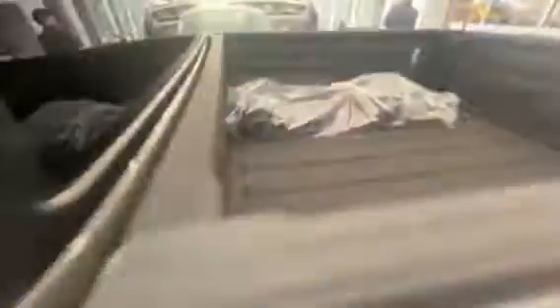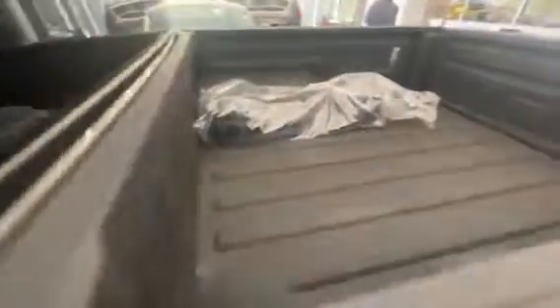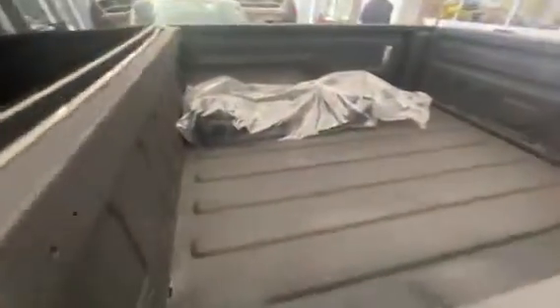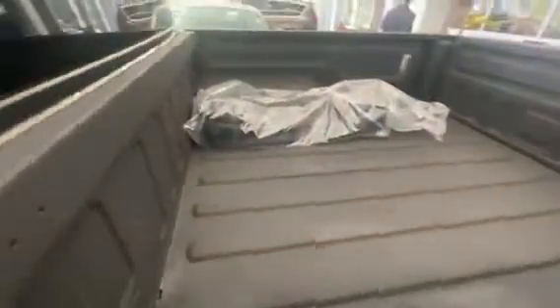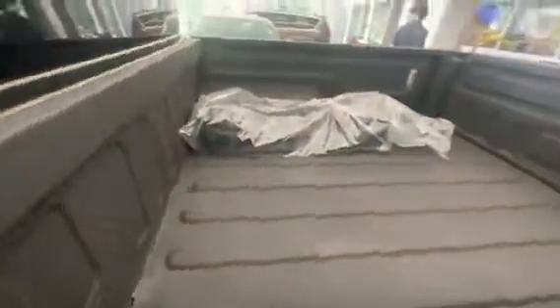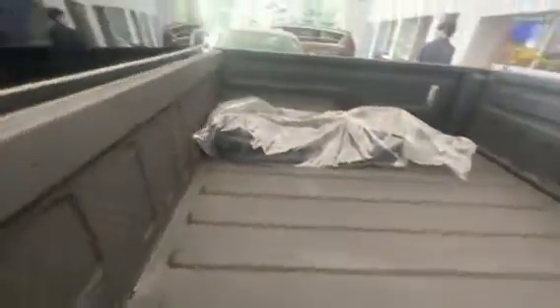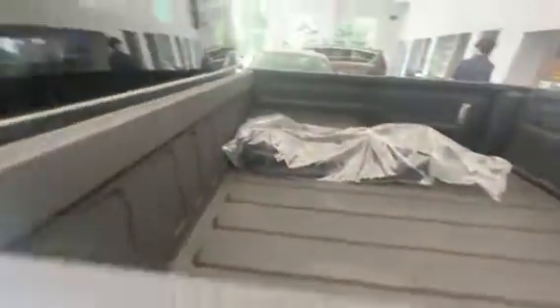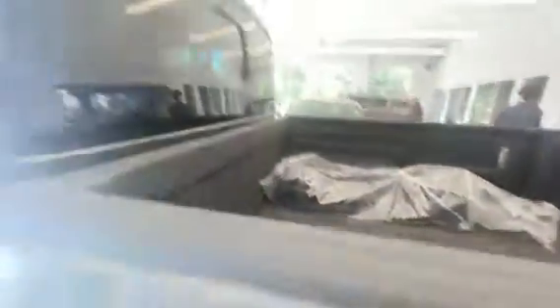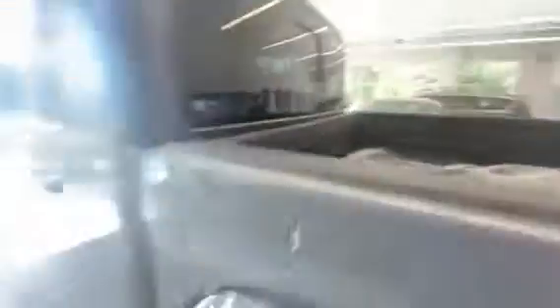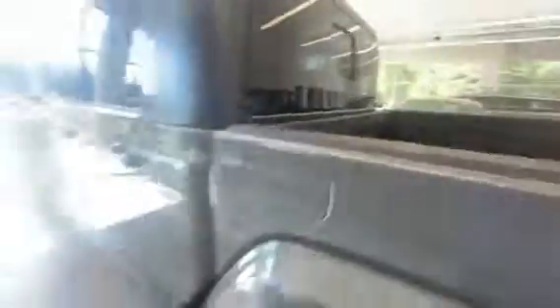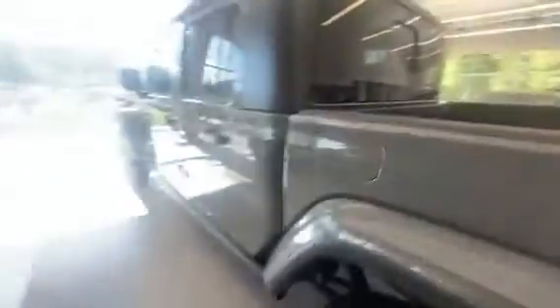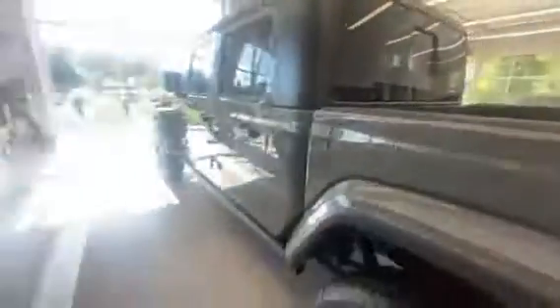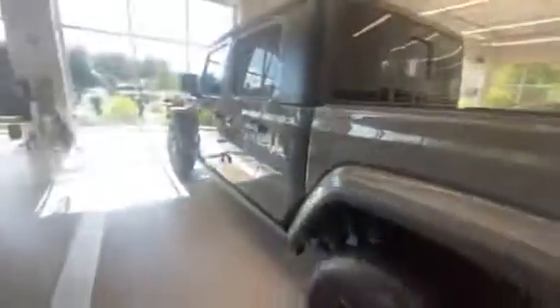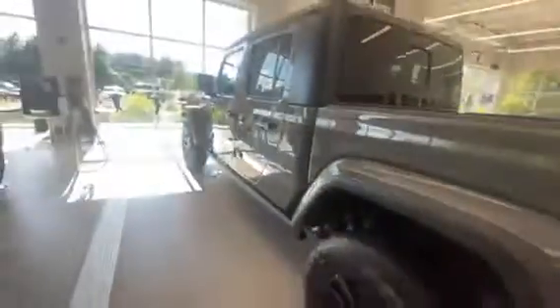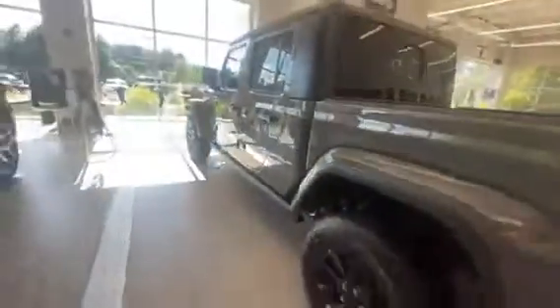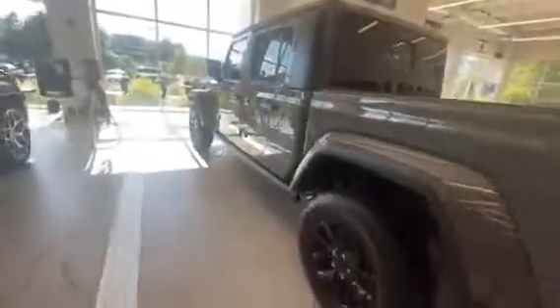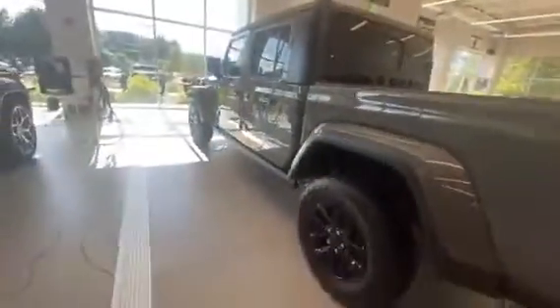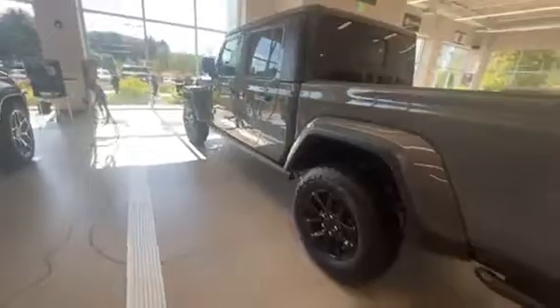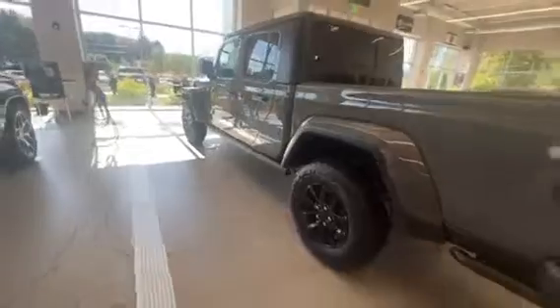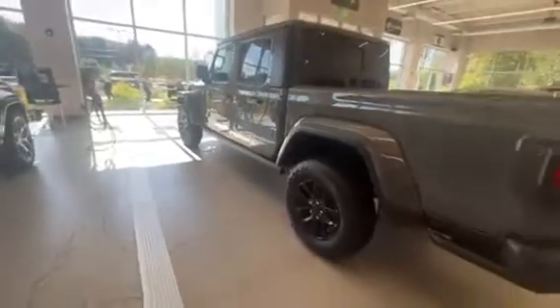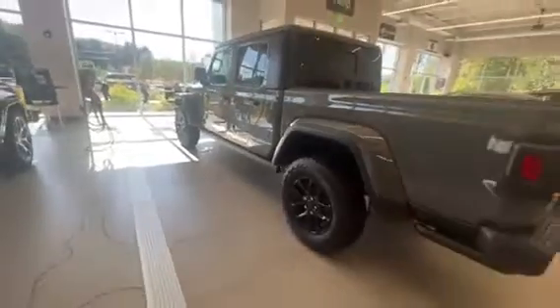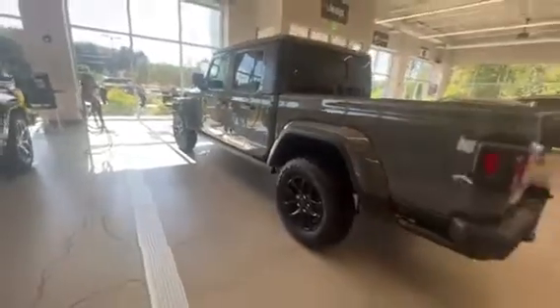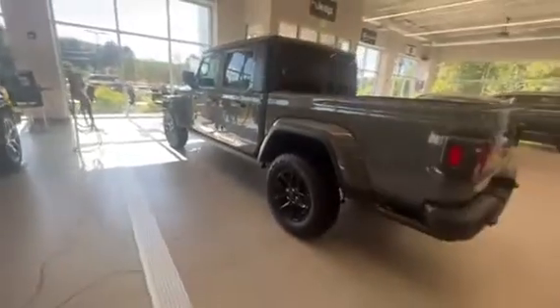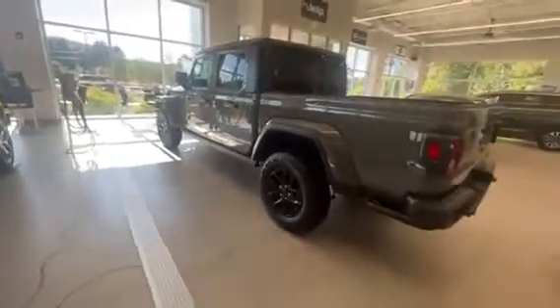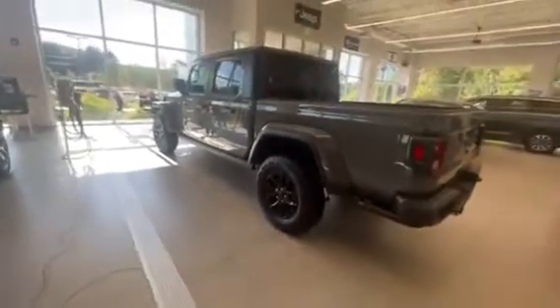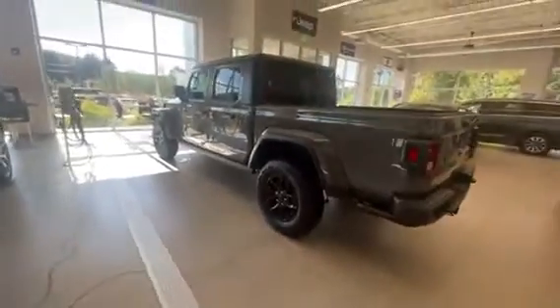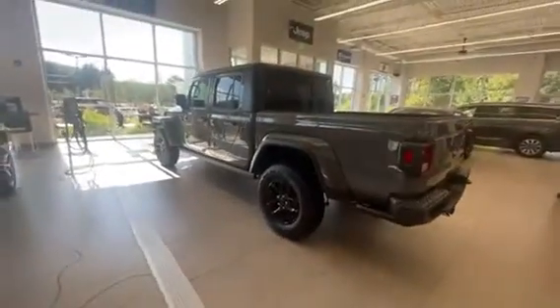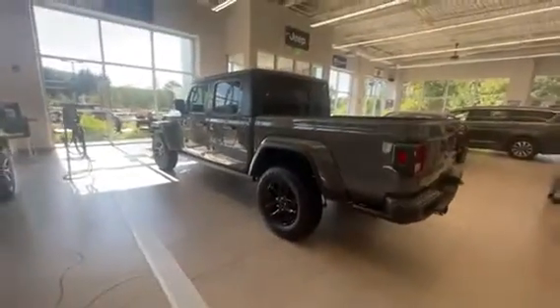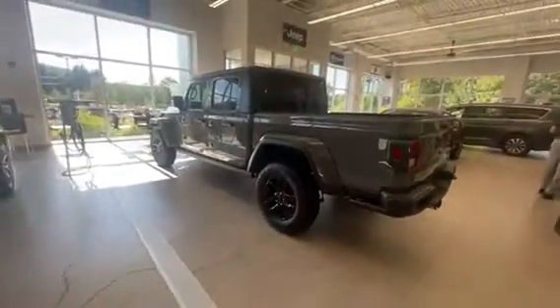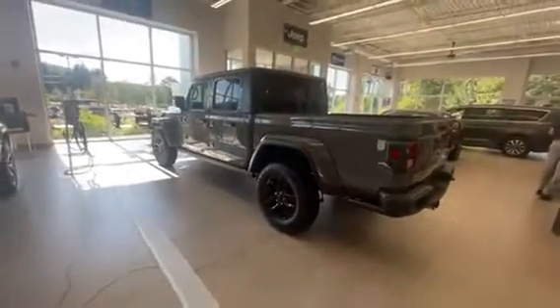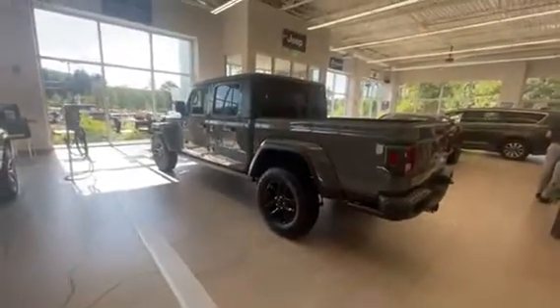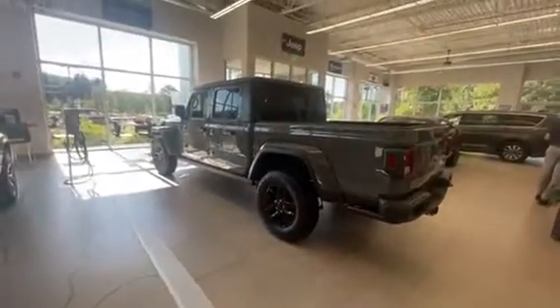Bed's all lined up. Hurry on over to Contemporary Automotive, ask for Chad, and I'll make you a deal.